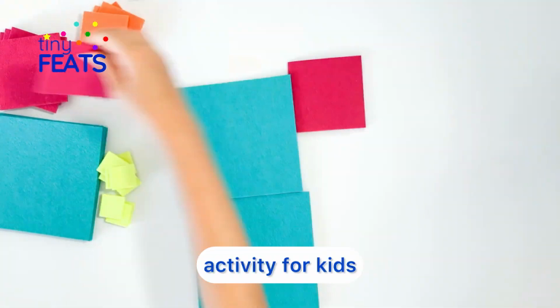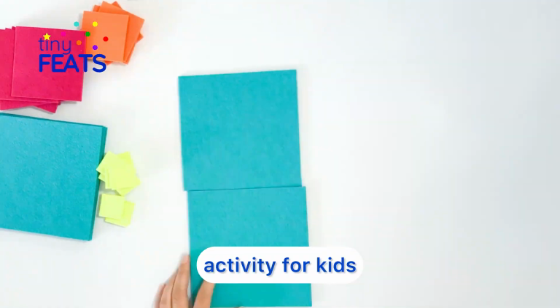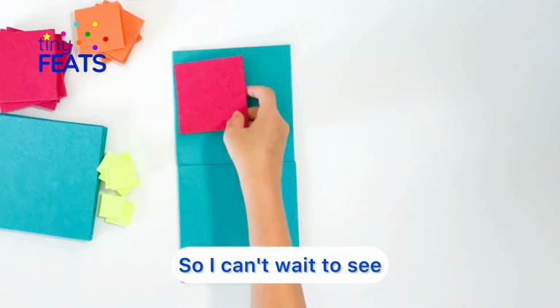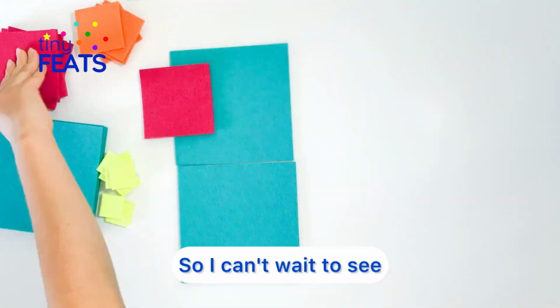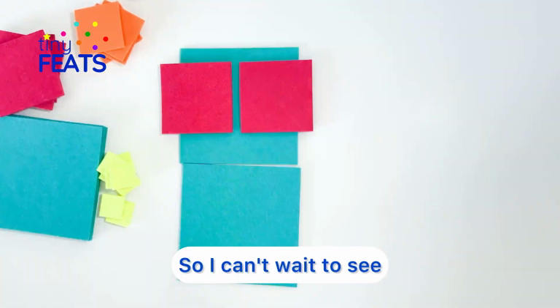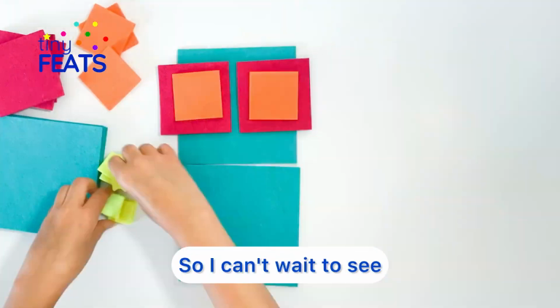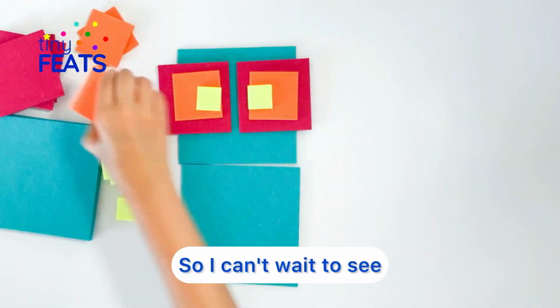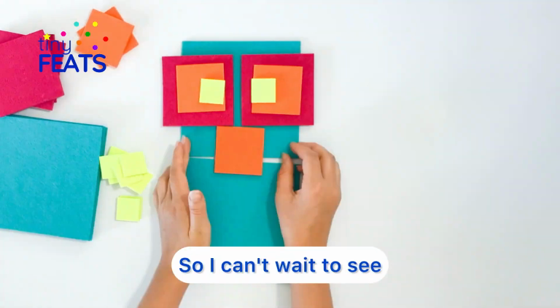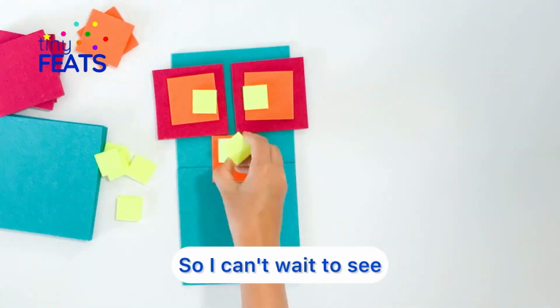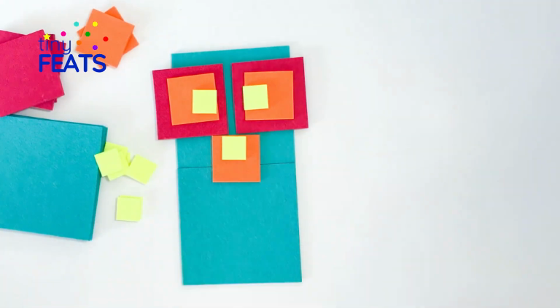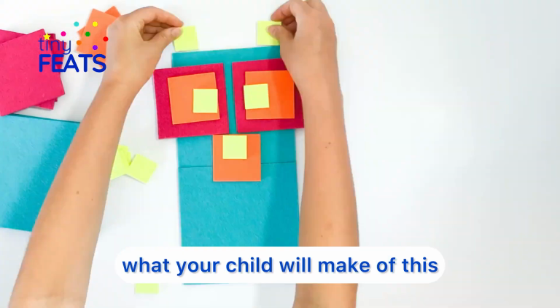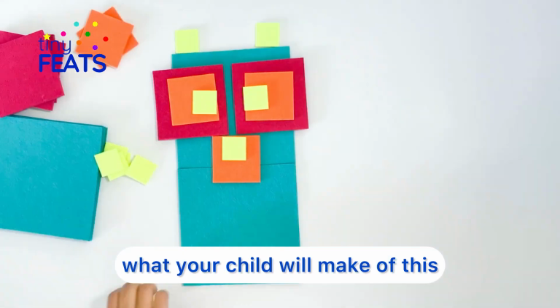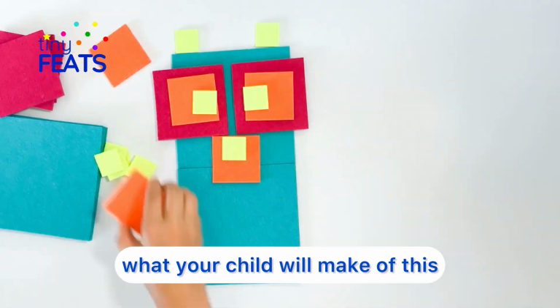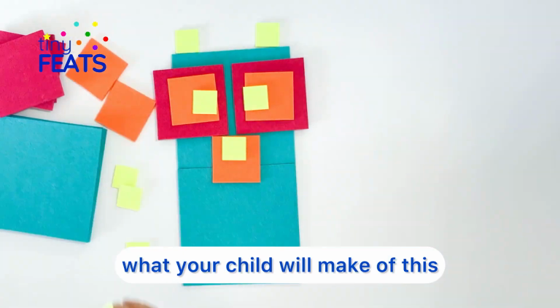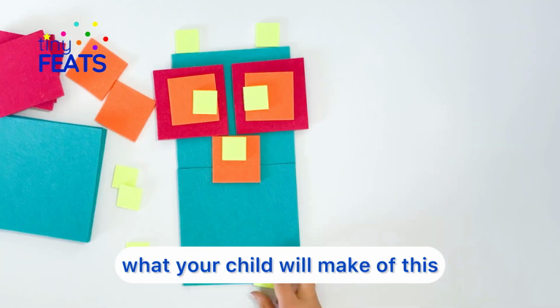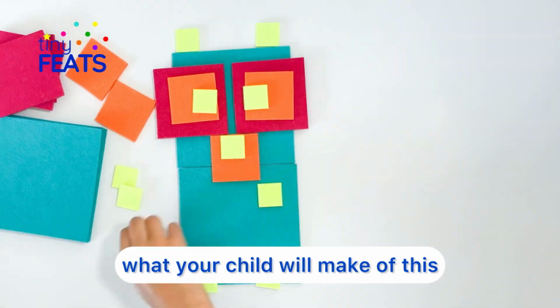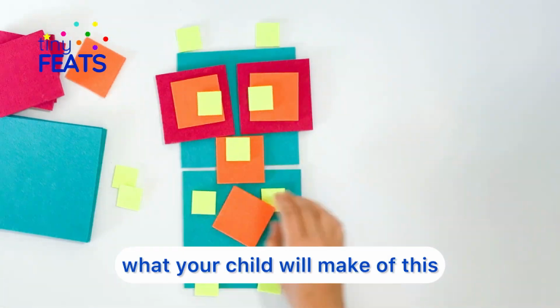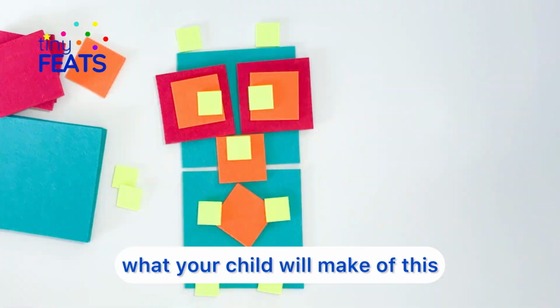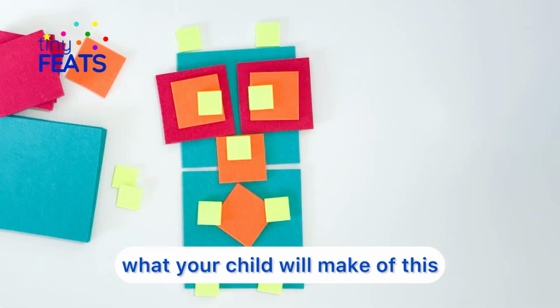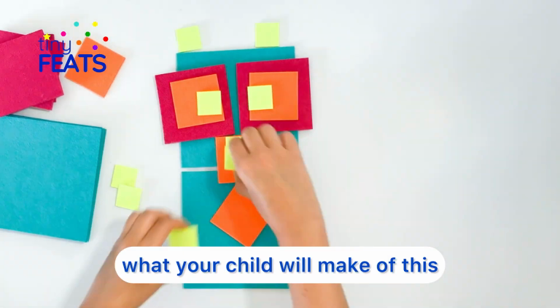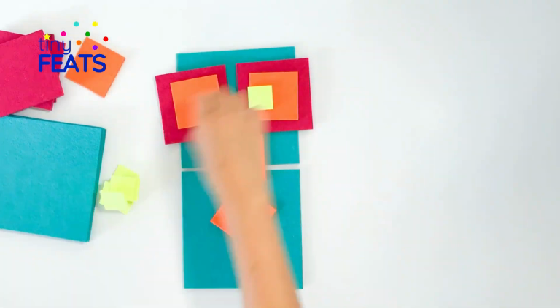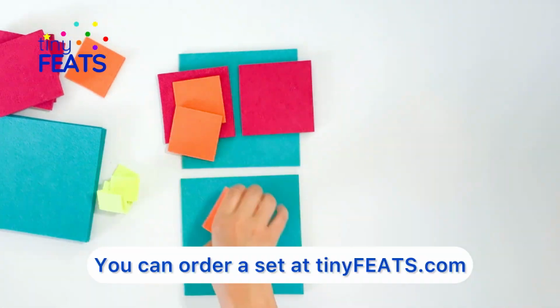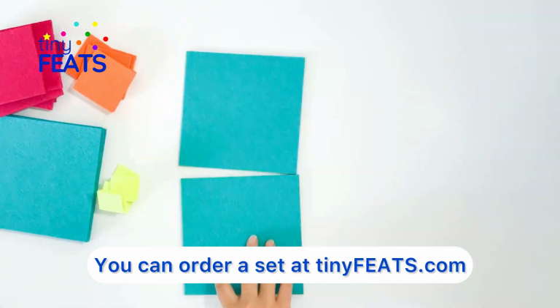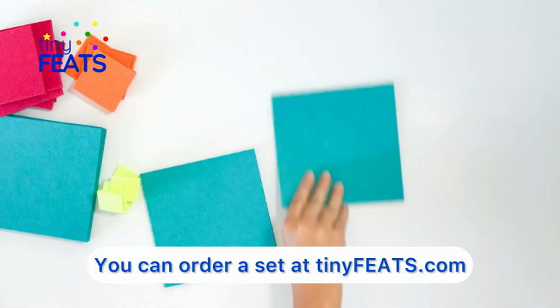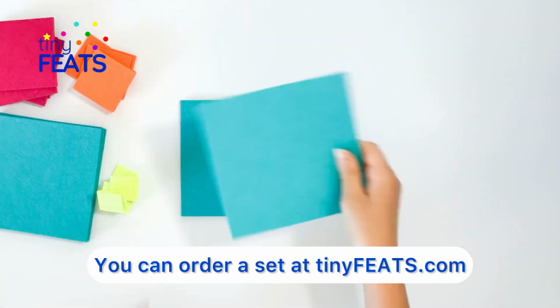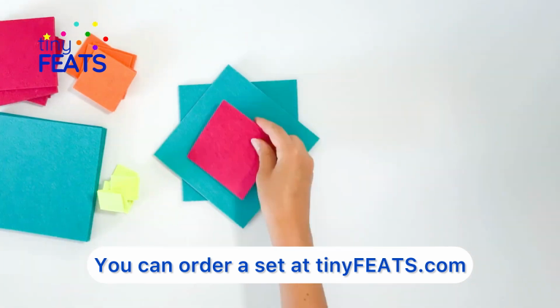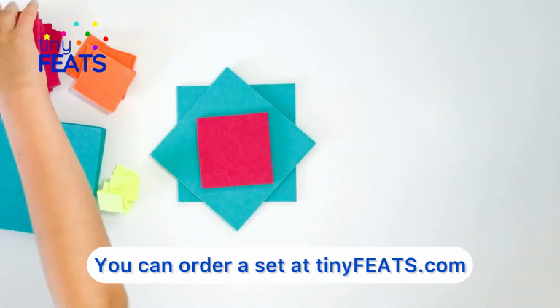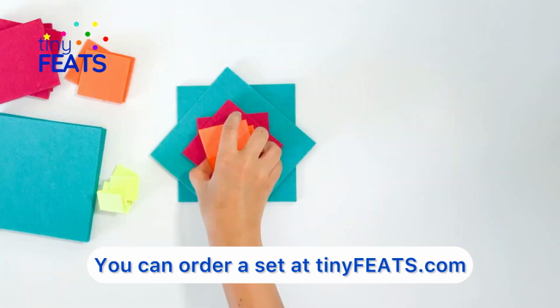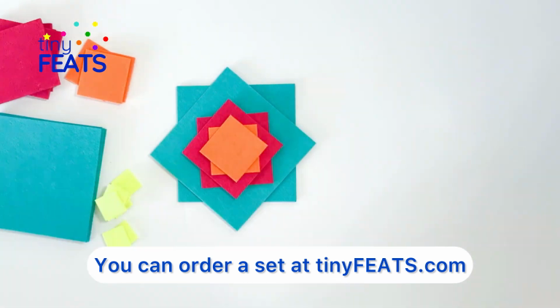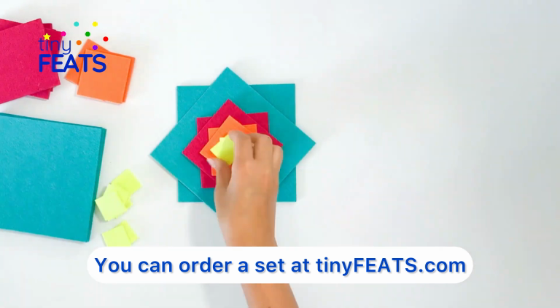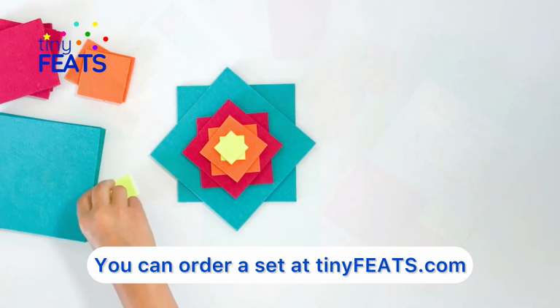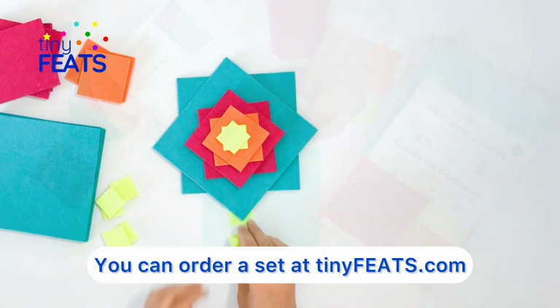I can't wait to see what your child will make of this. You can order a set at TinyFeets.